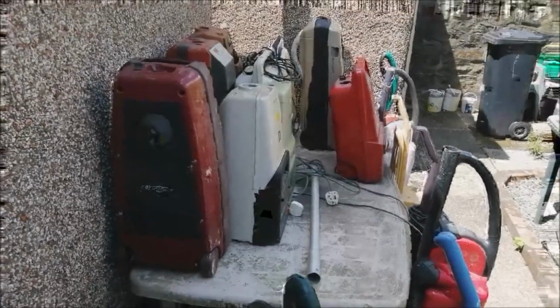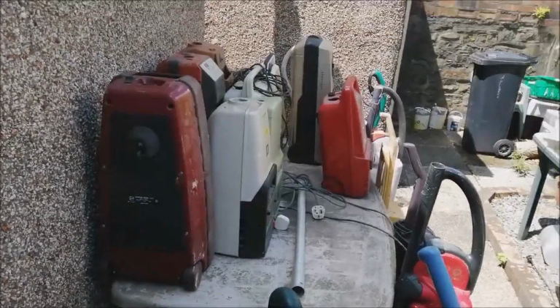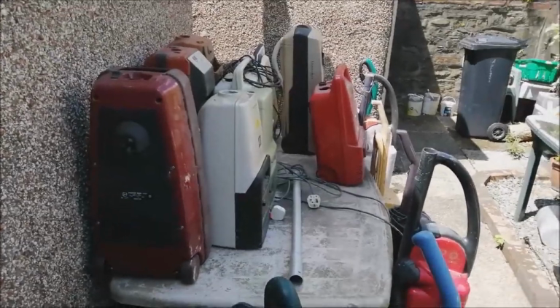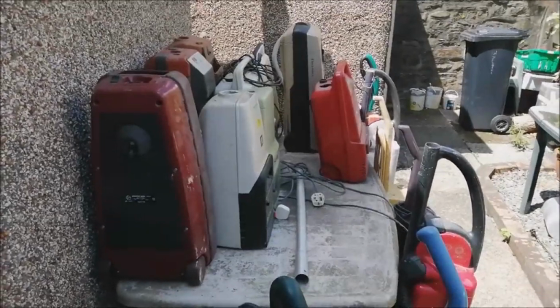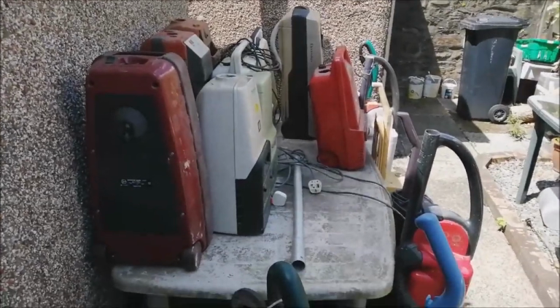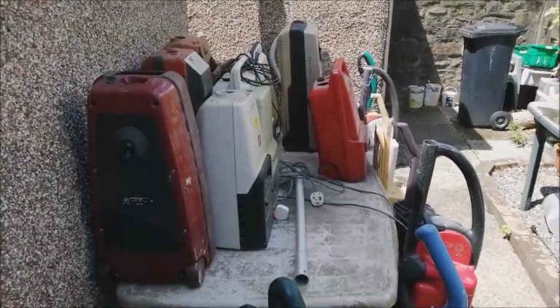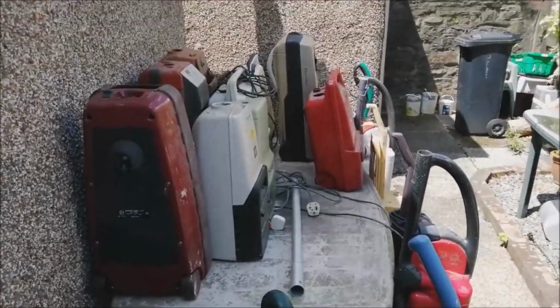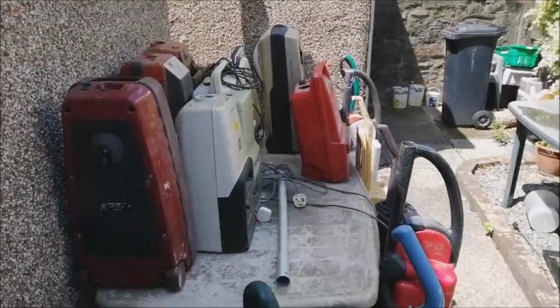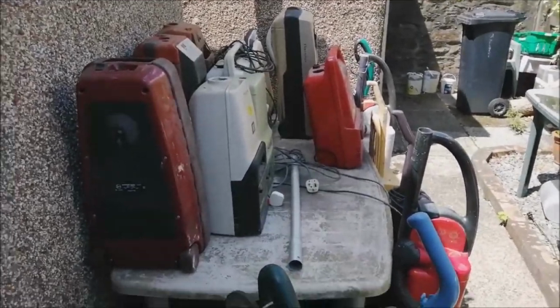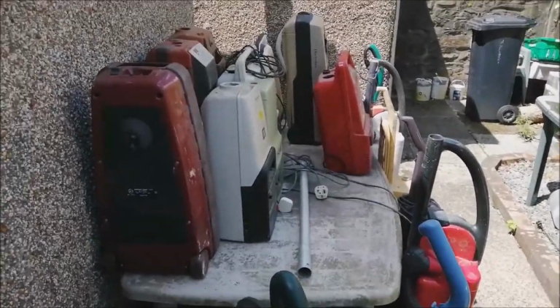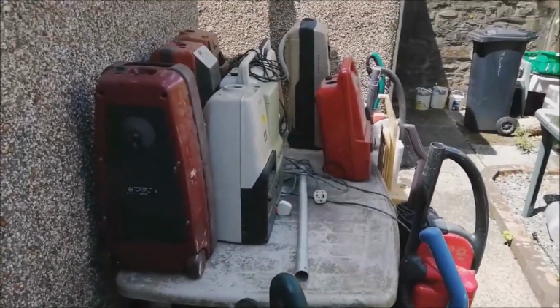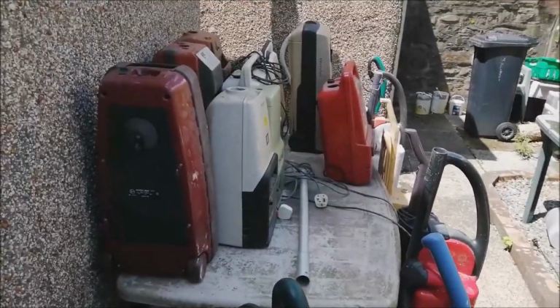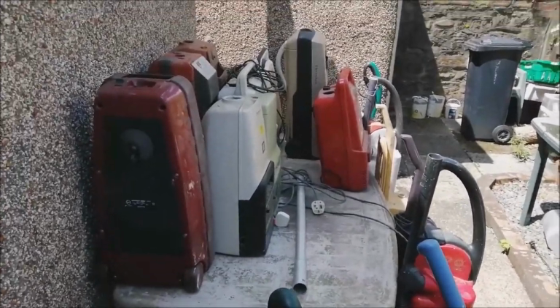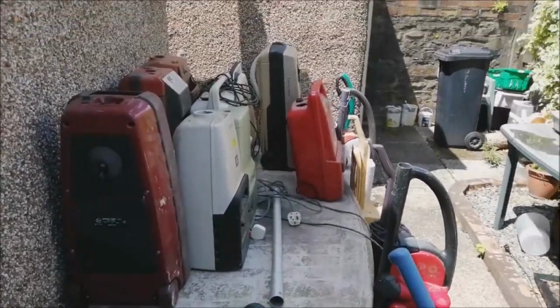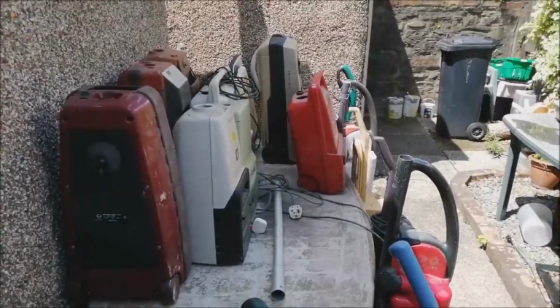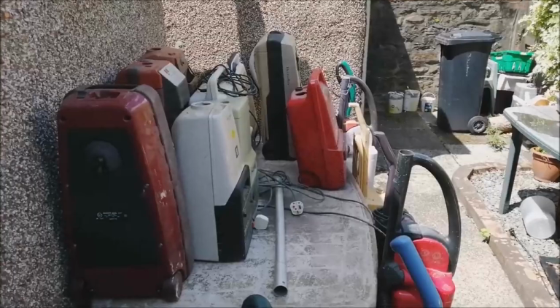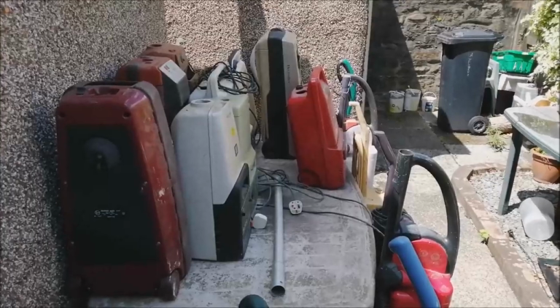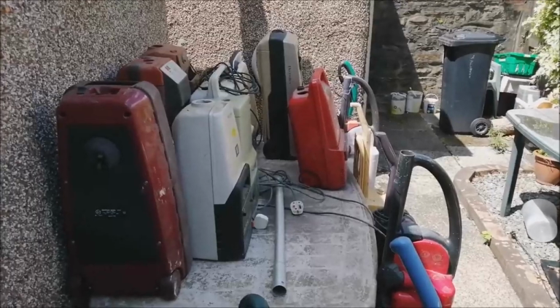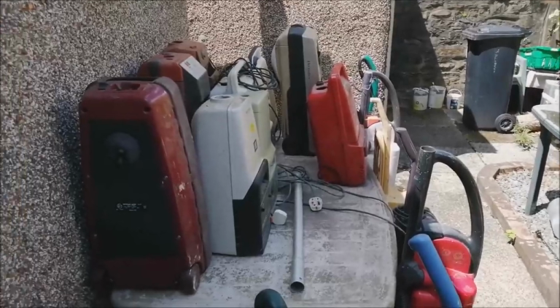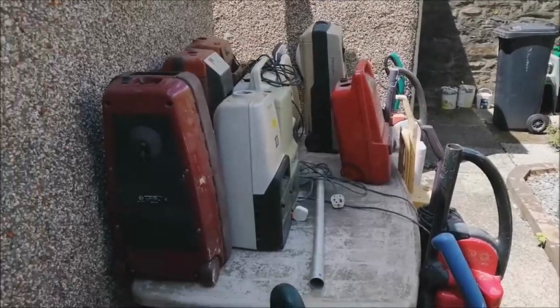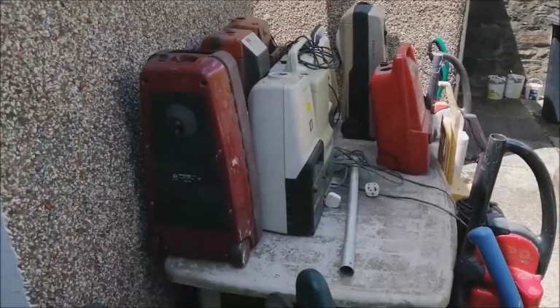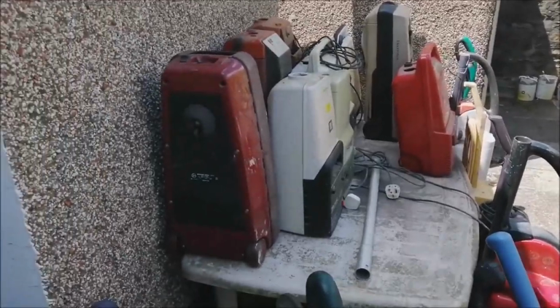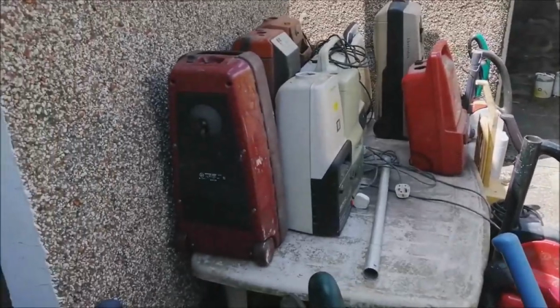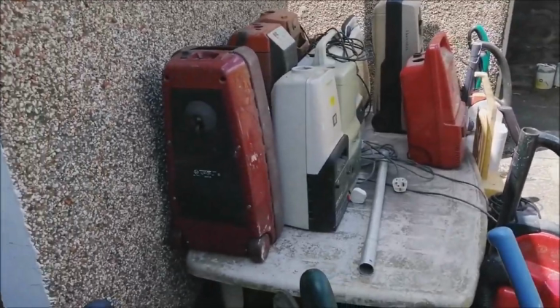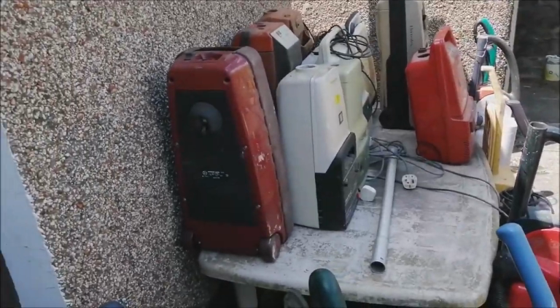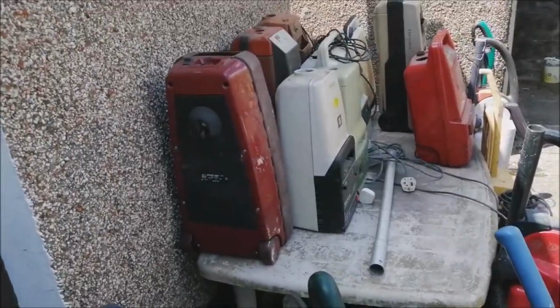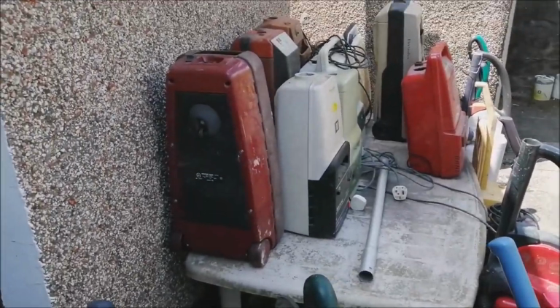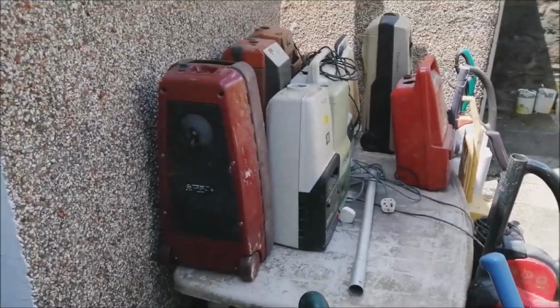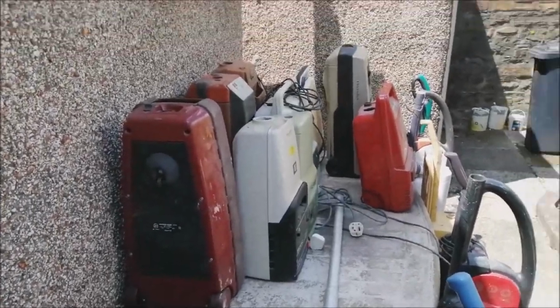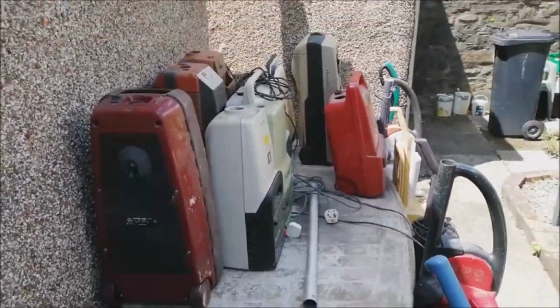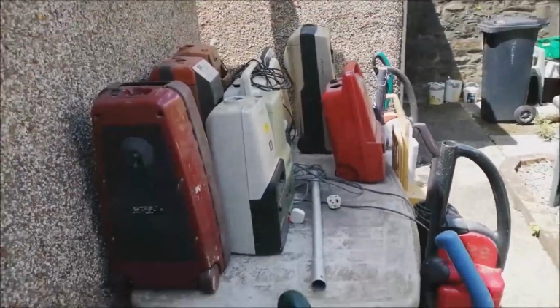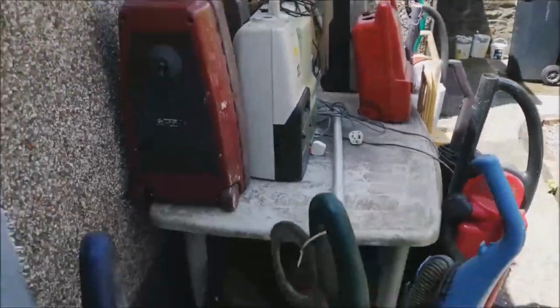Whilst we're here and we've got them all out, and before I decide where to put them all, let's run through what we've got here.